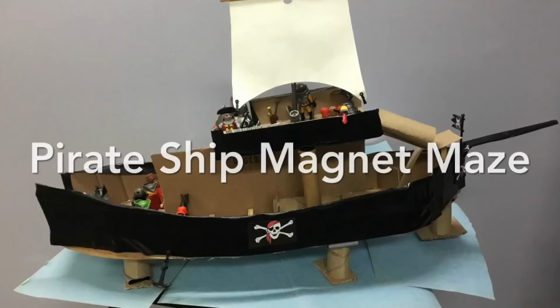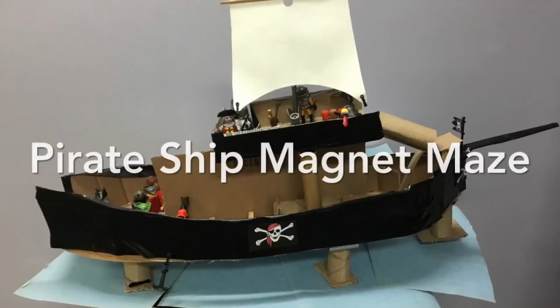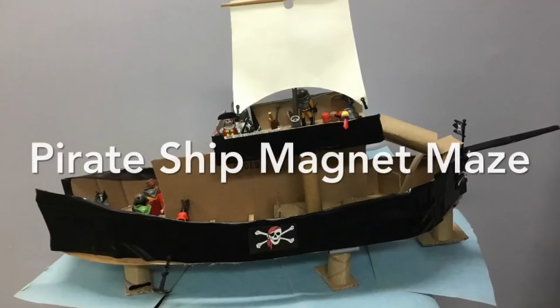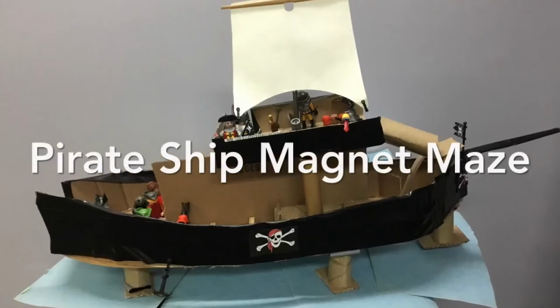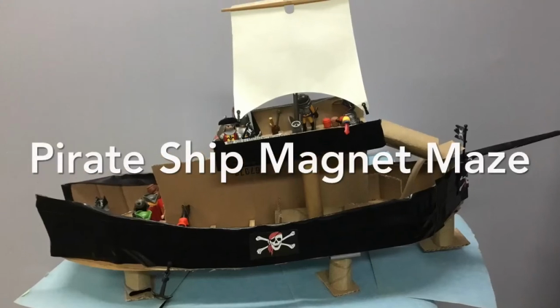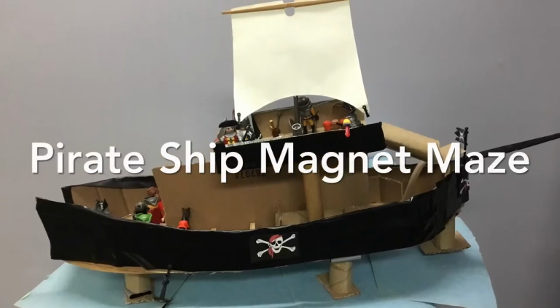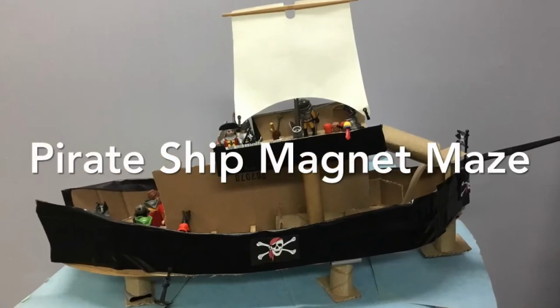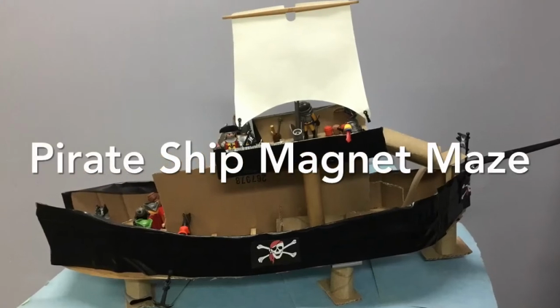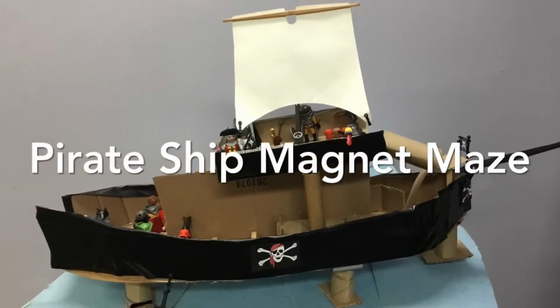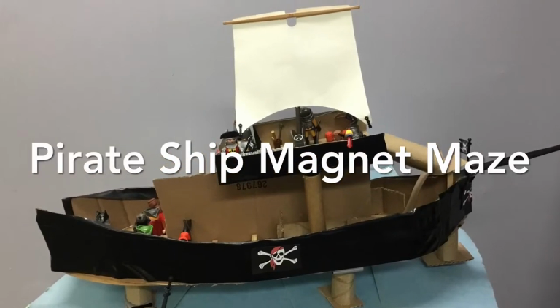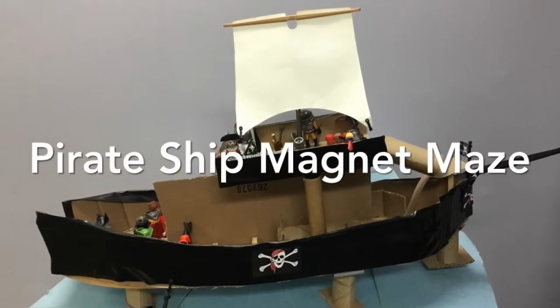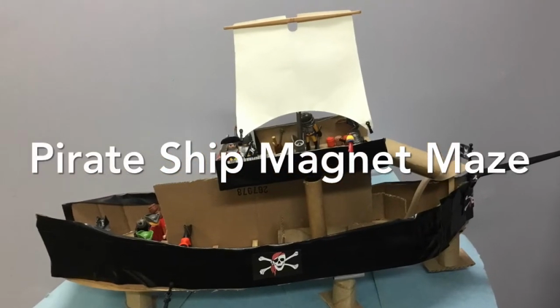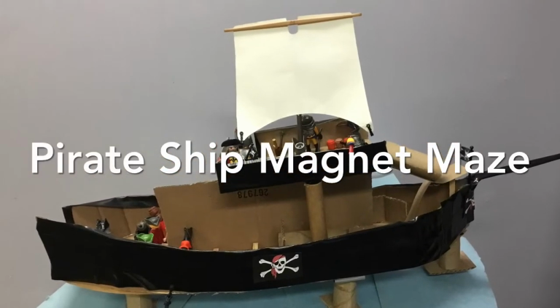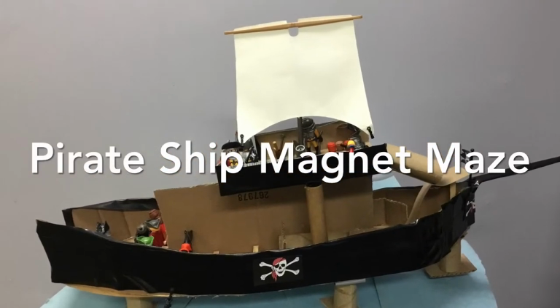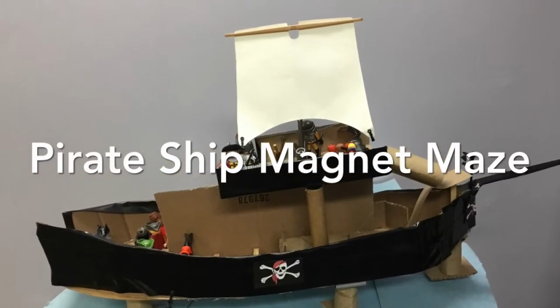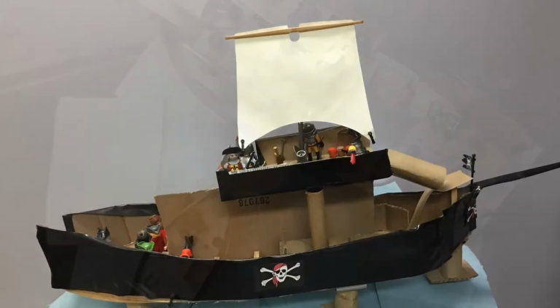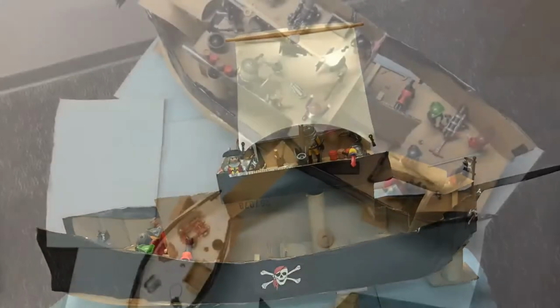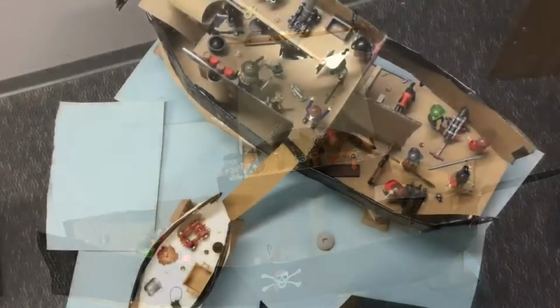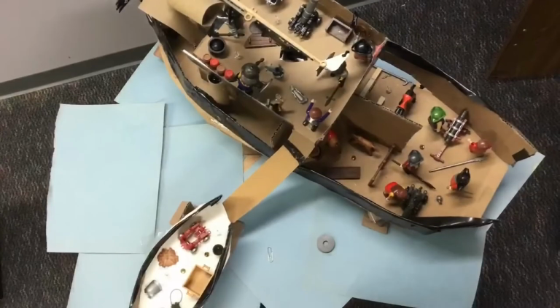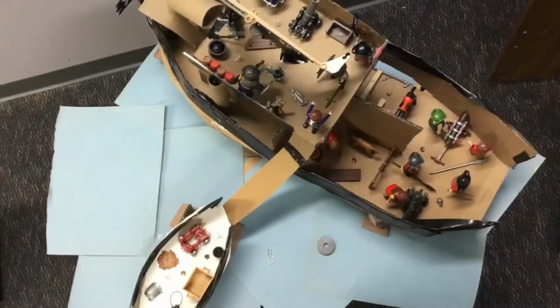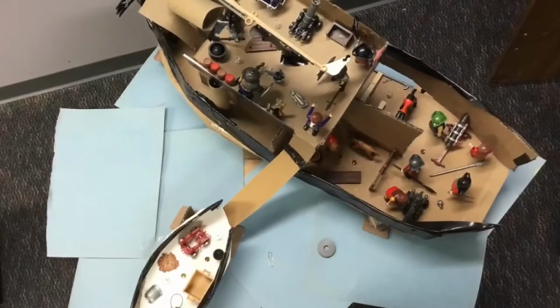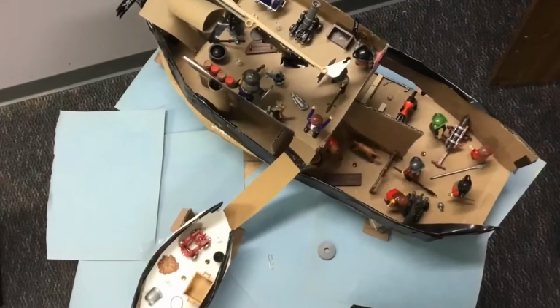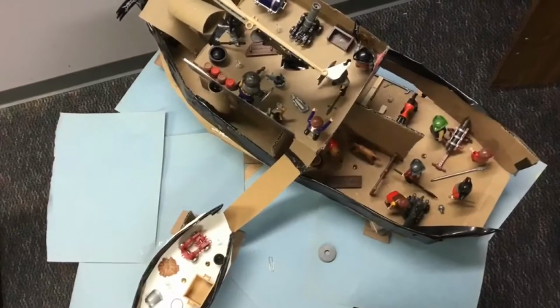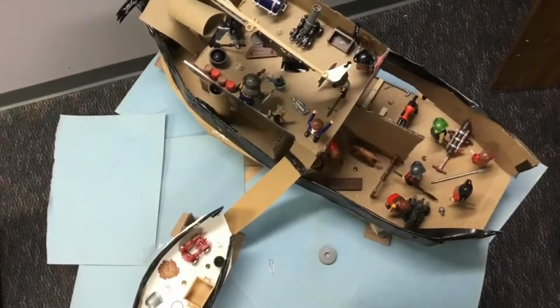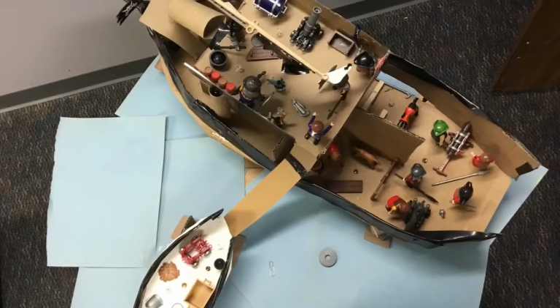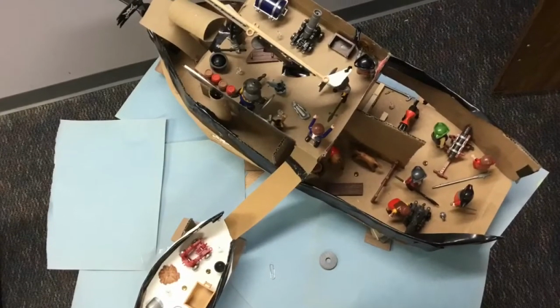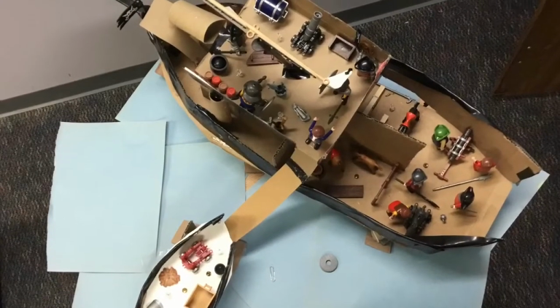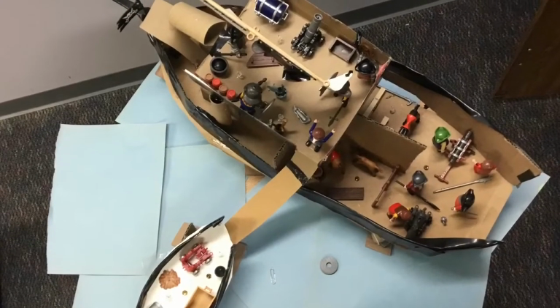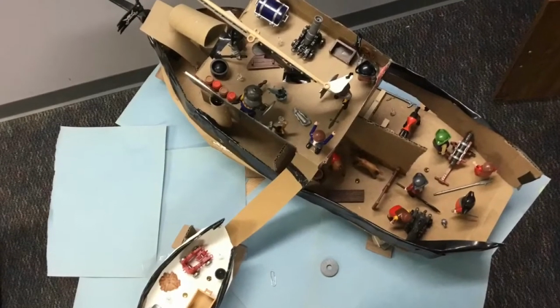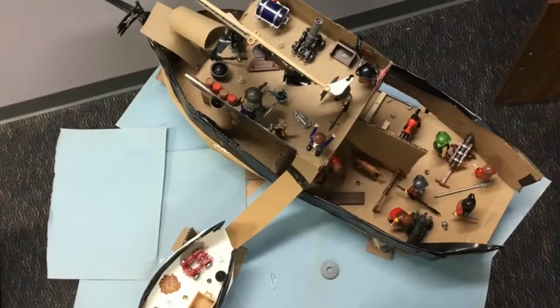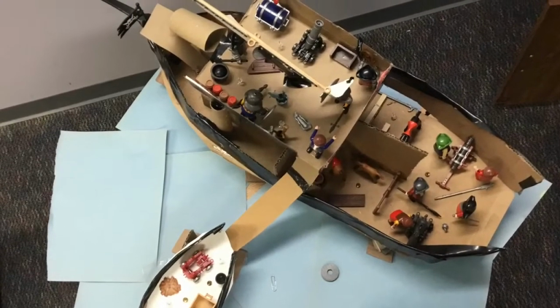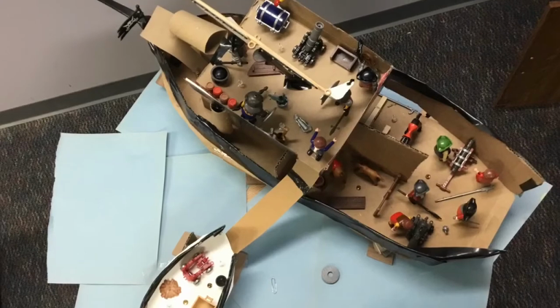Pirate ship magnet maze. In science we made magnet mazes, and mine is pirate ship themed.